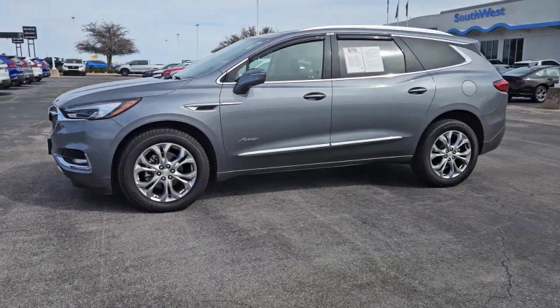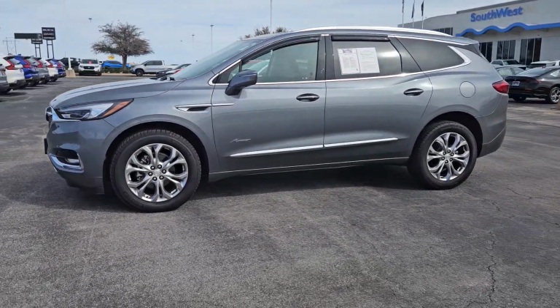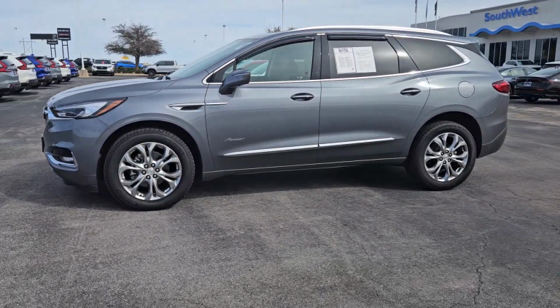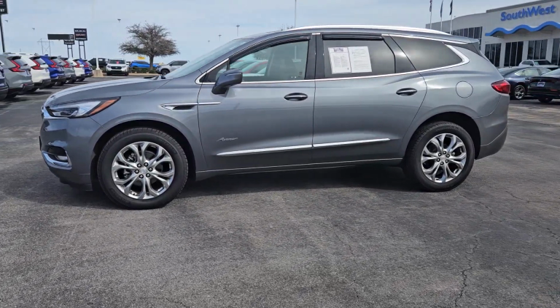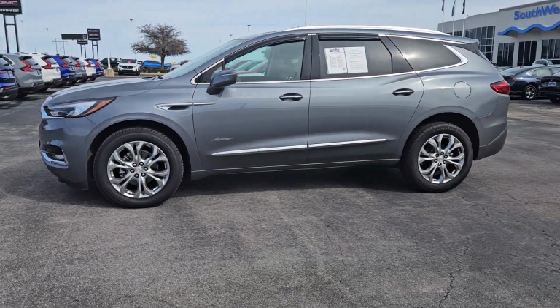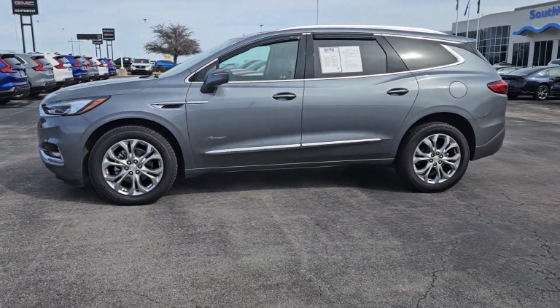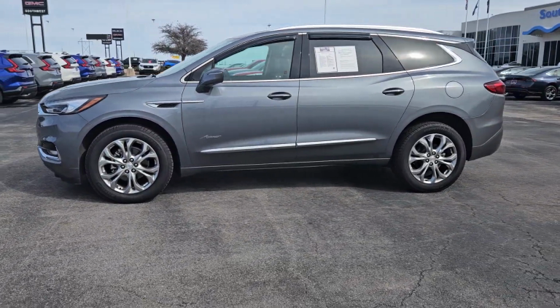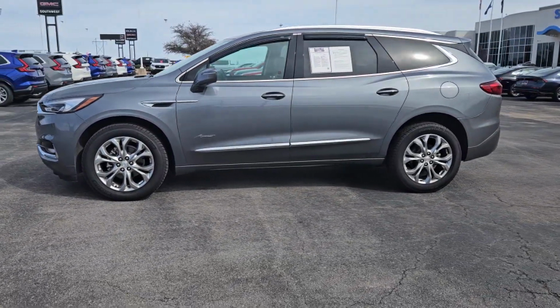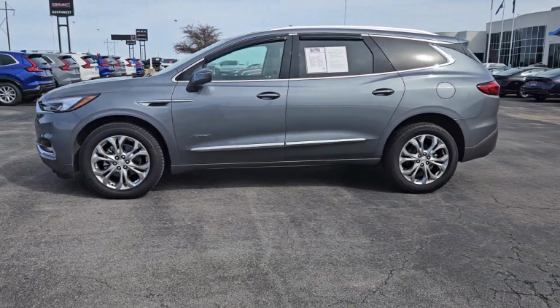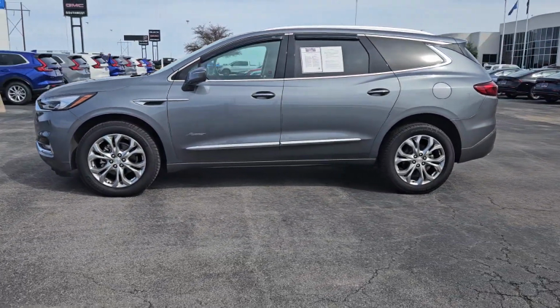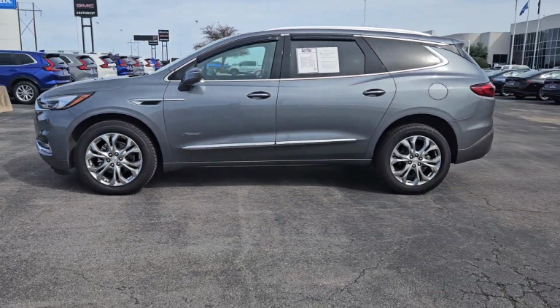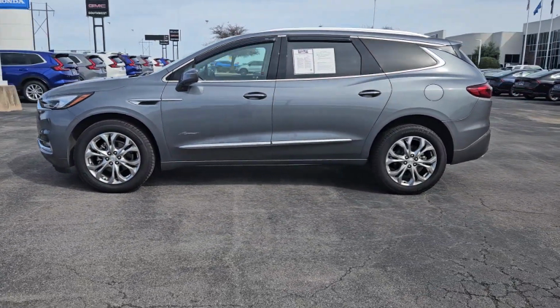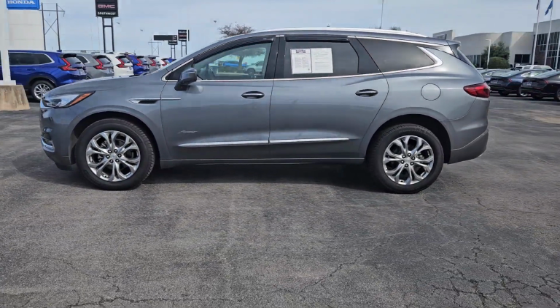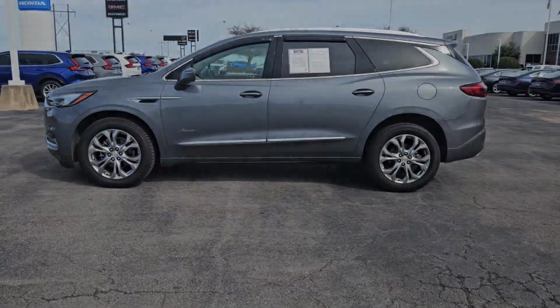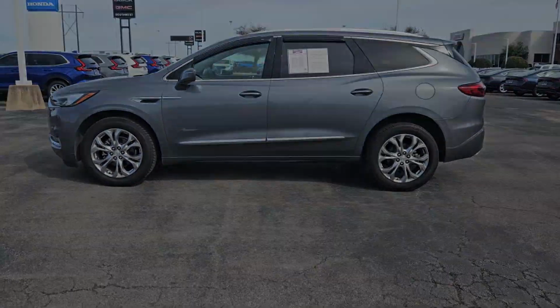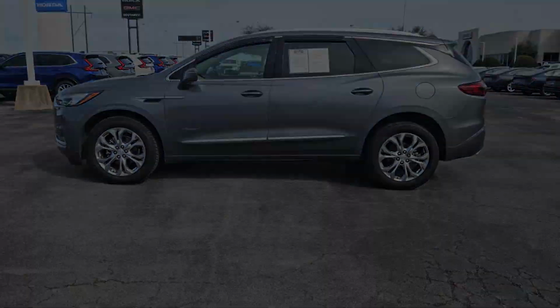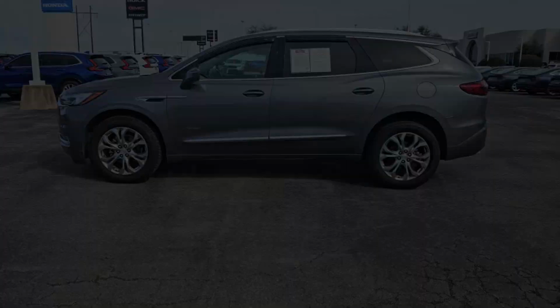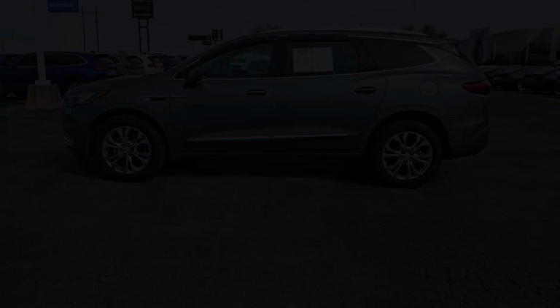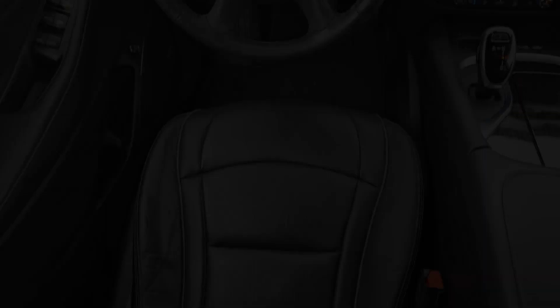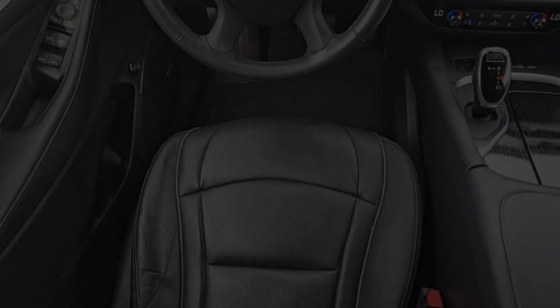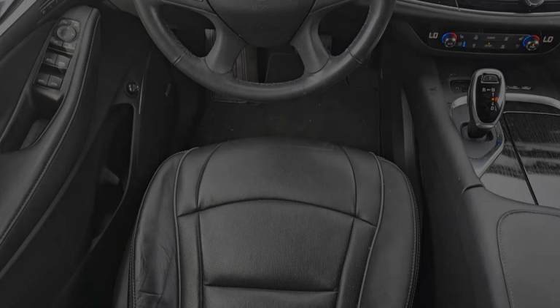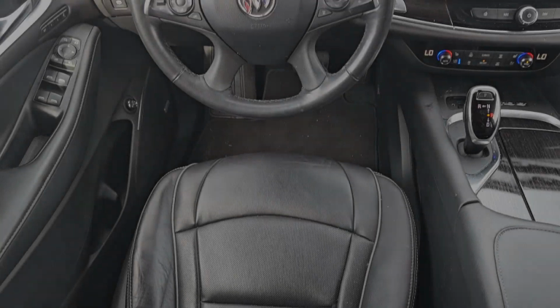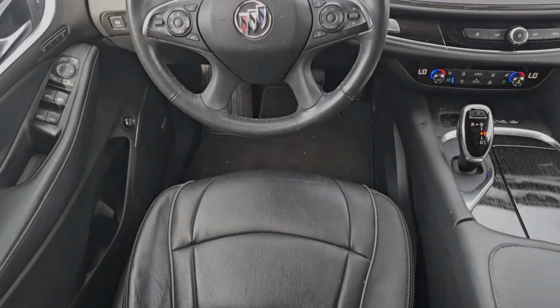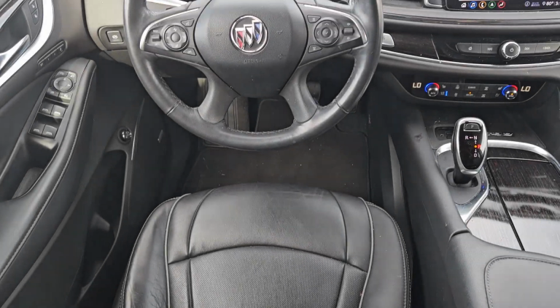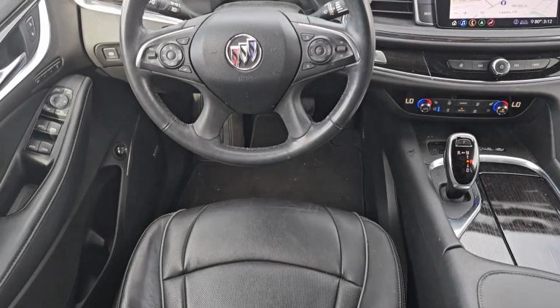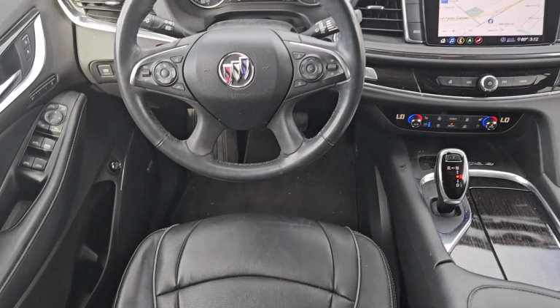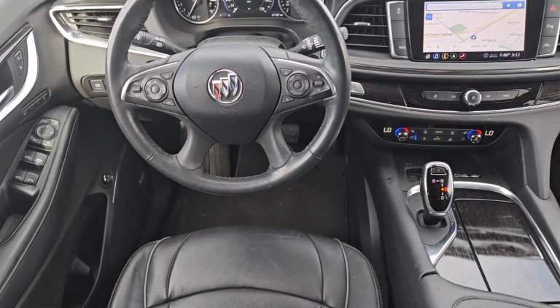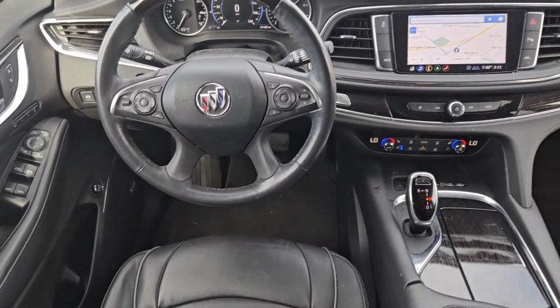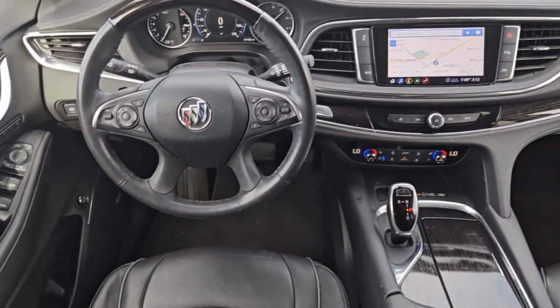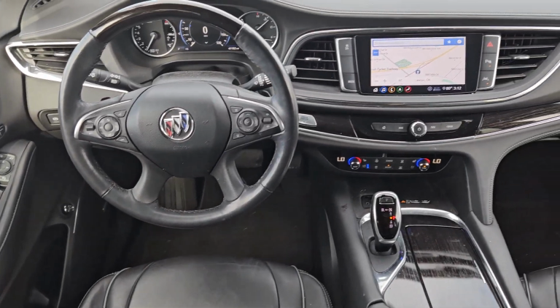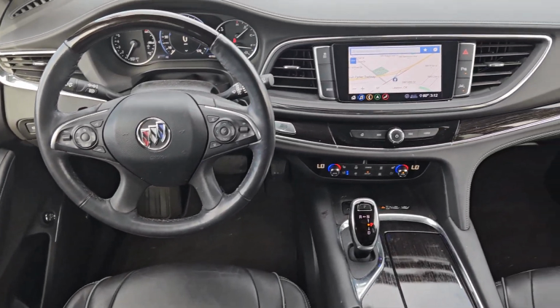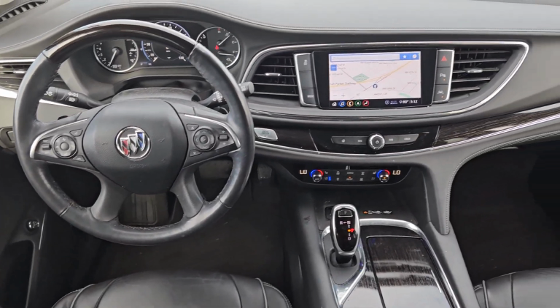Also featured: keyless entry, moonroof, rear camera mirror, cooled front seat, and power passenger seat.